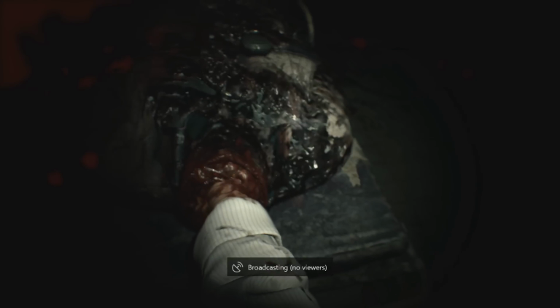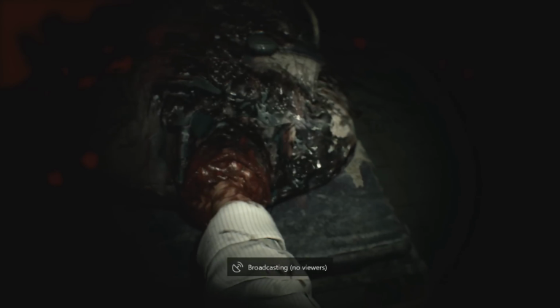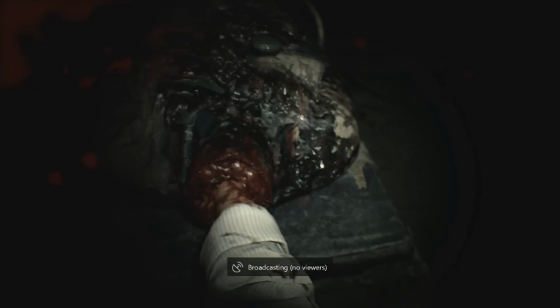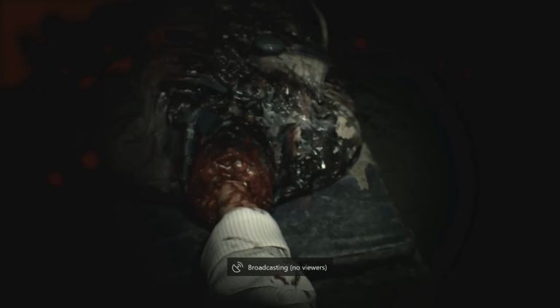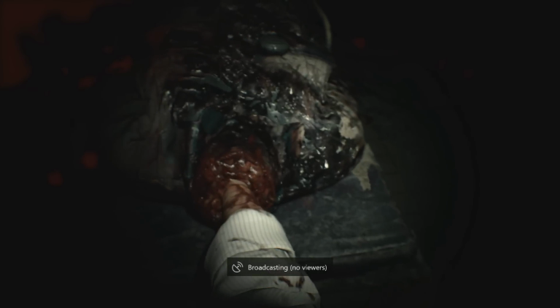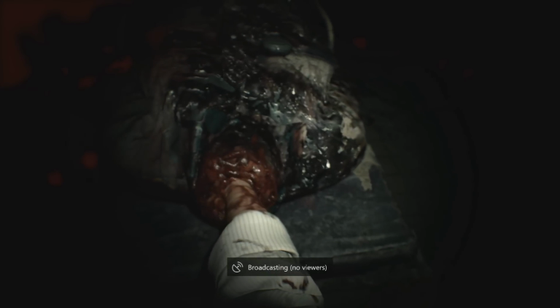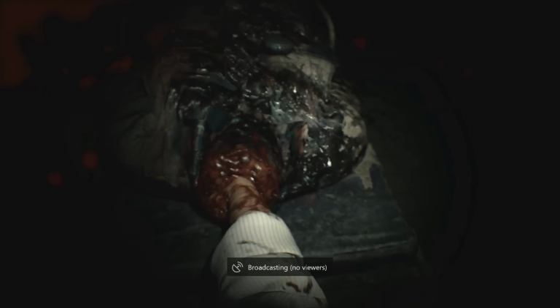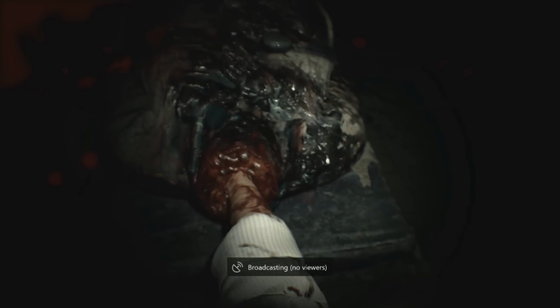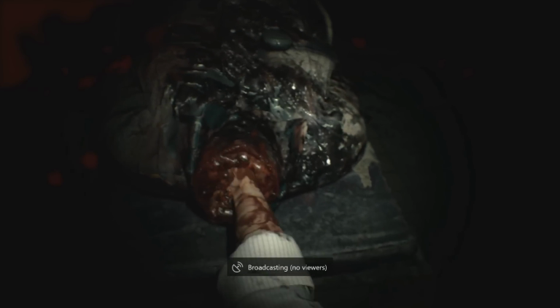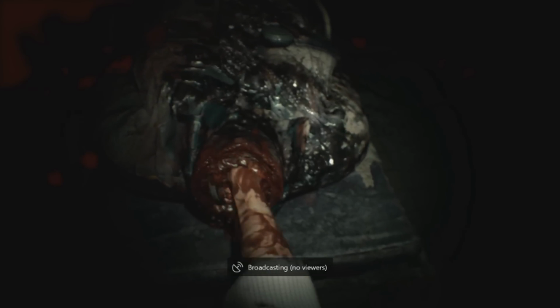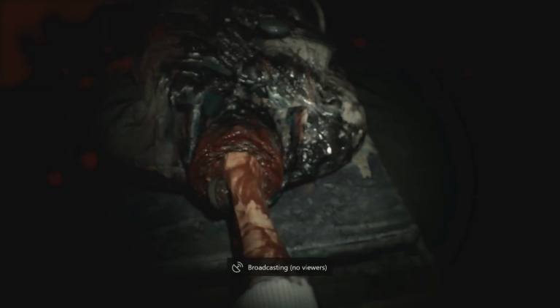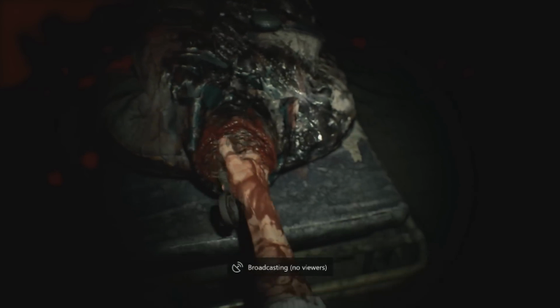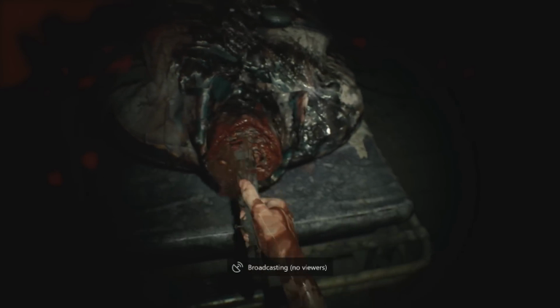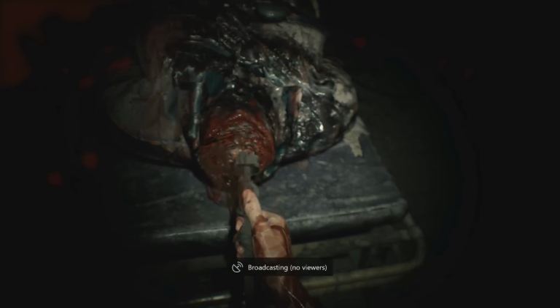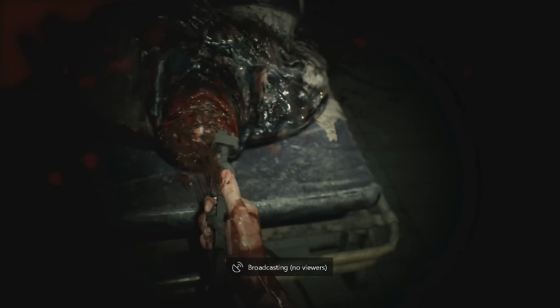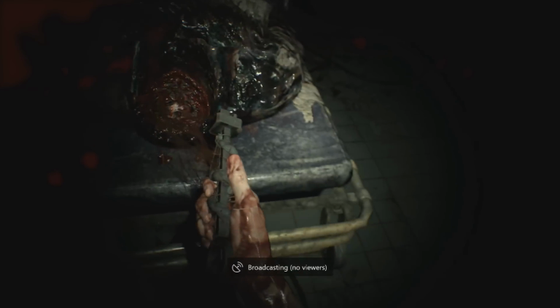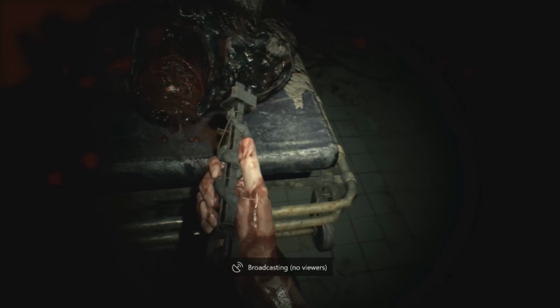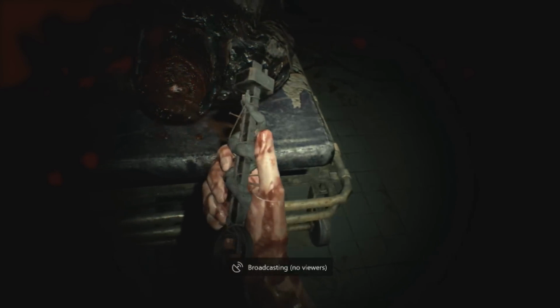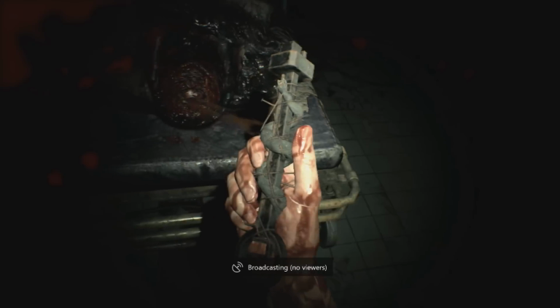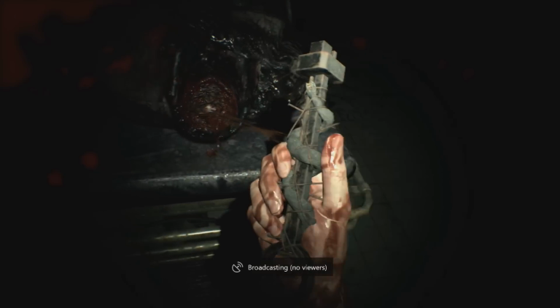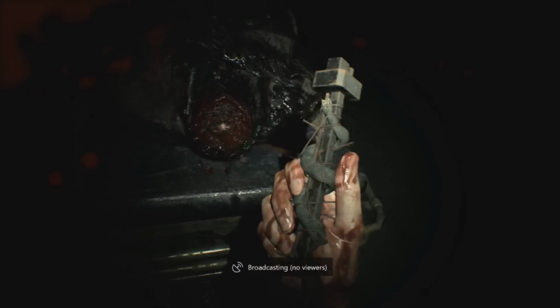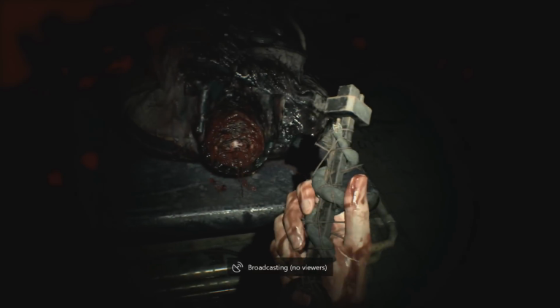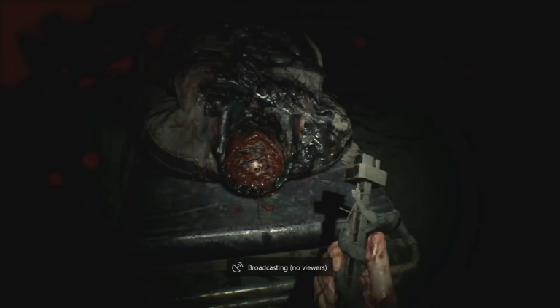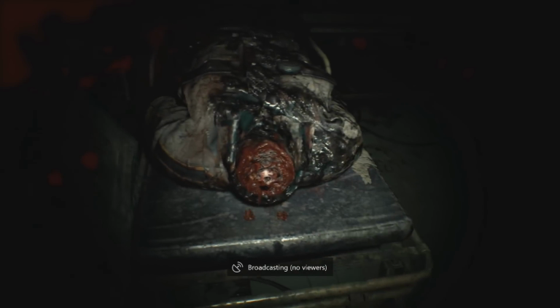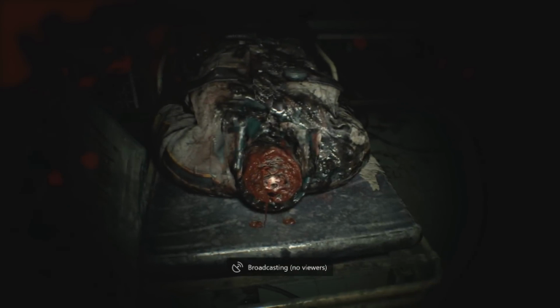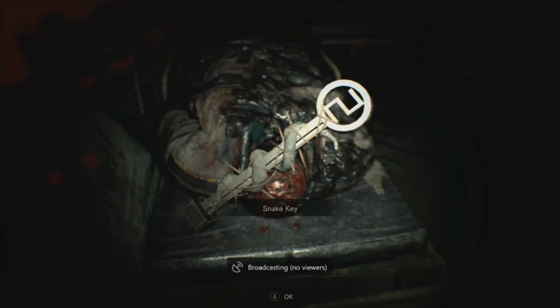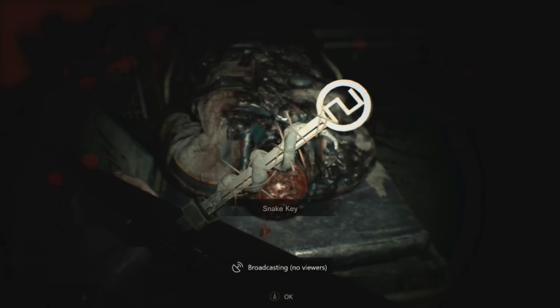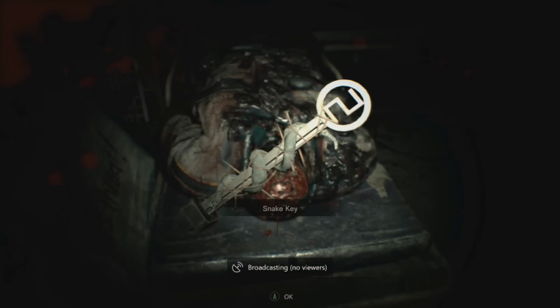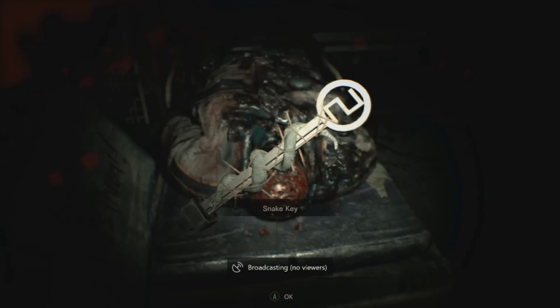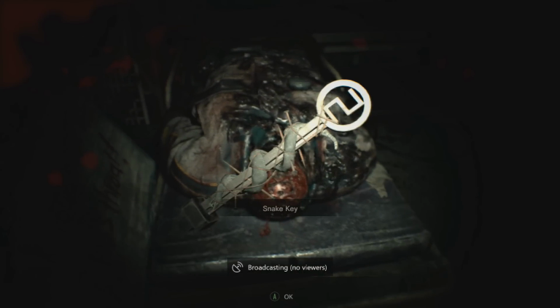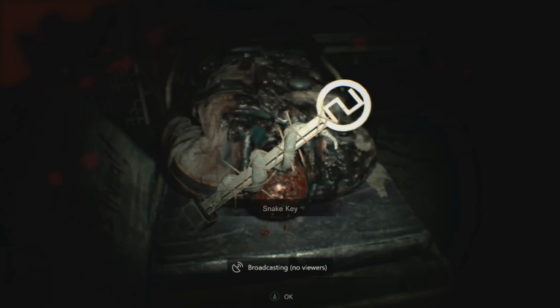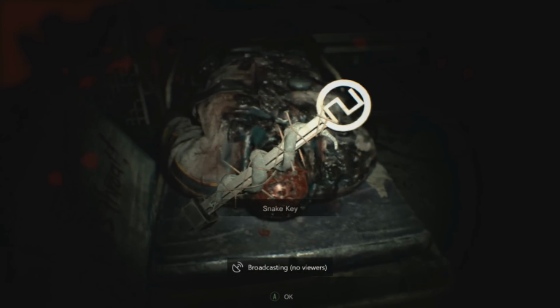What's up guys, your boy KidCutting, and today I'm going to be showing you how to get the snake key in the game Resident Evil 7.